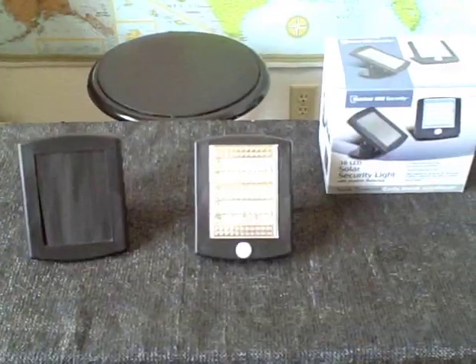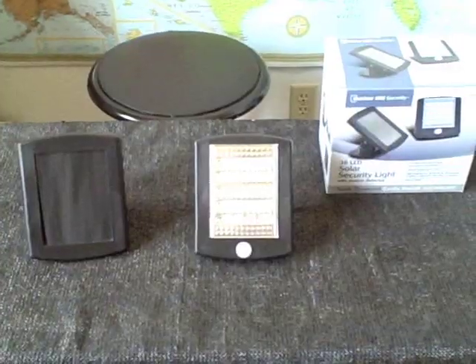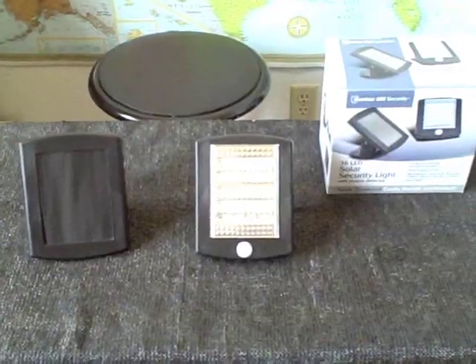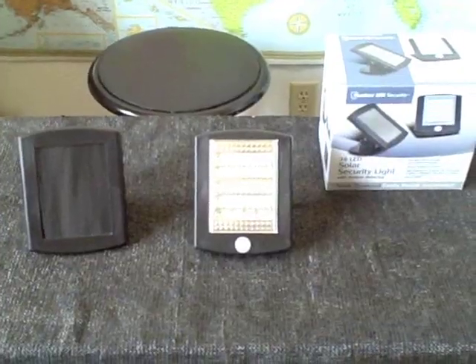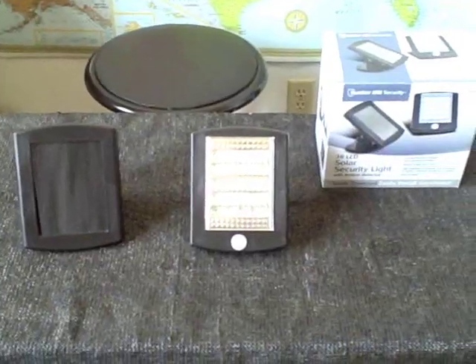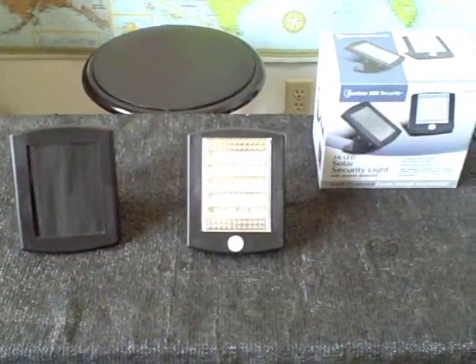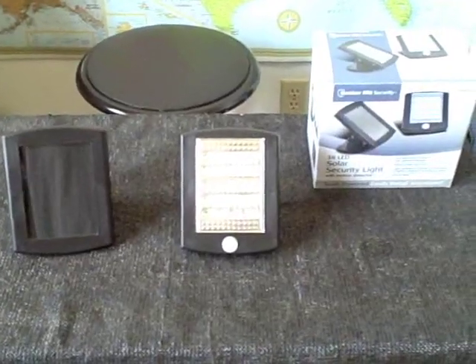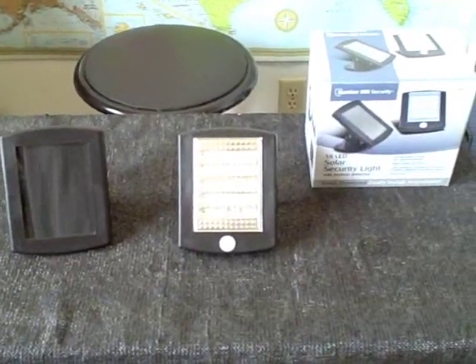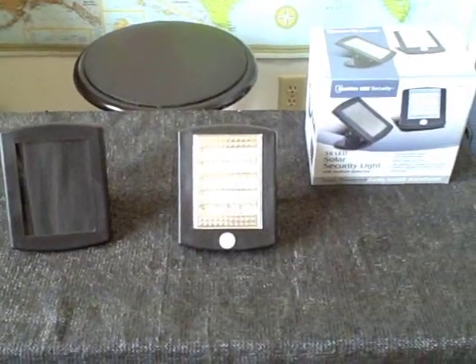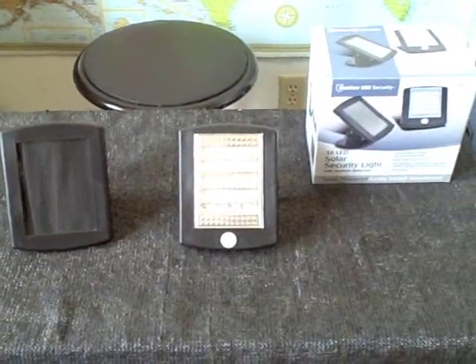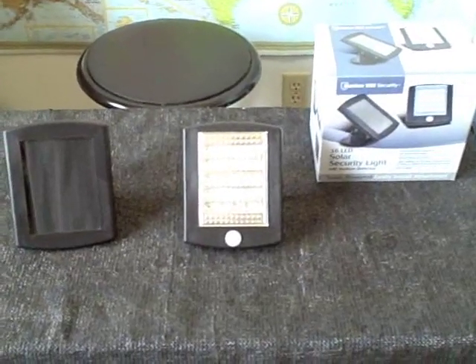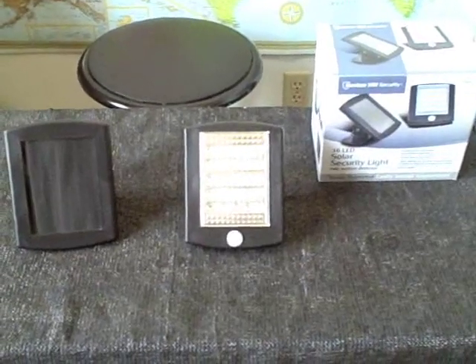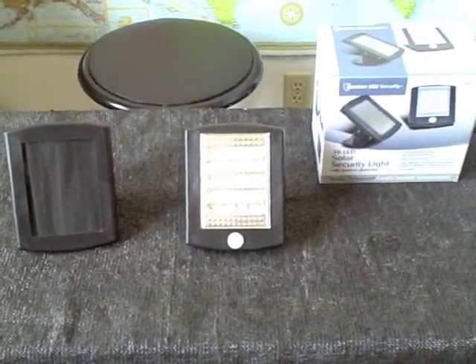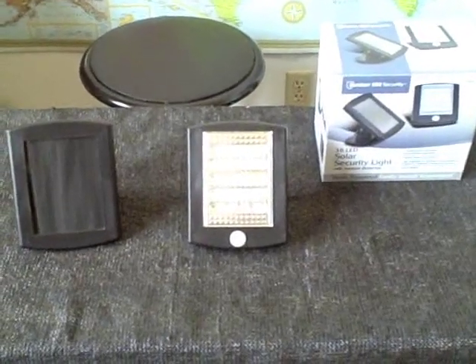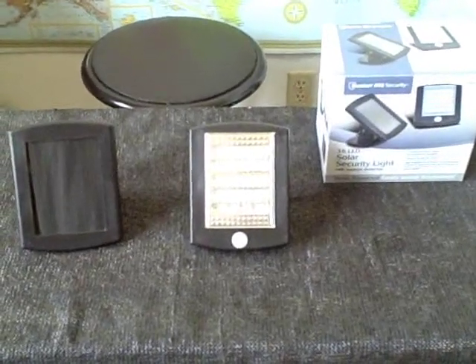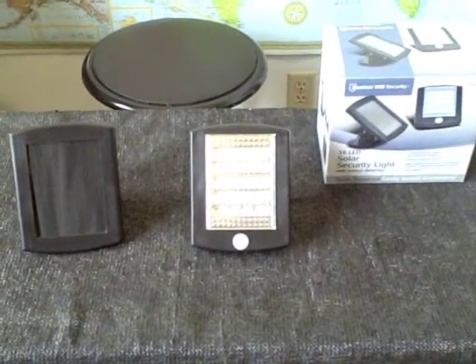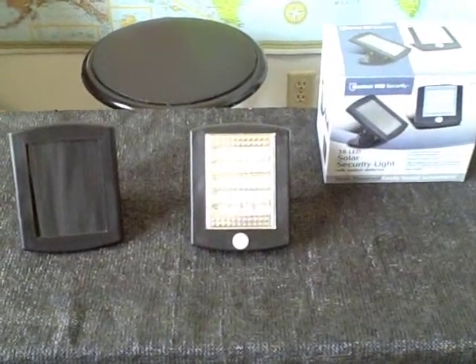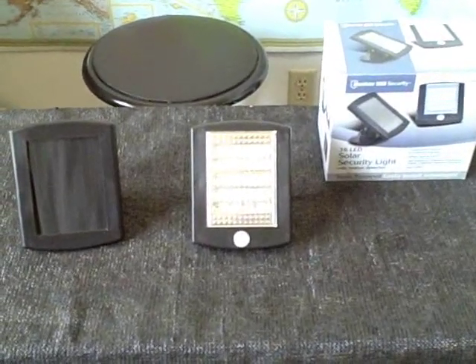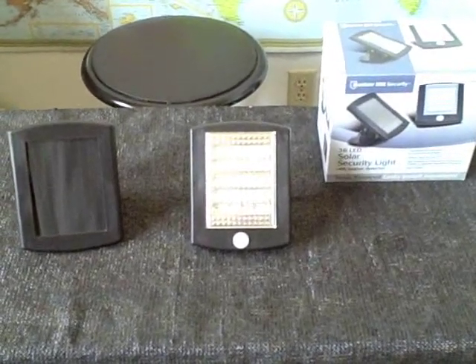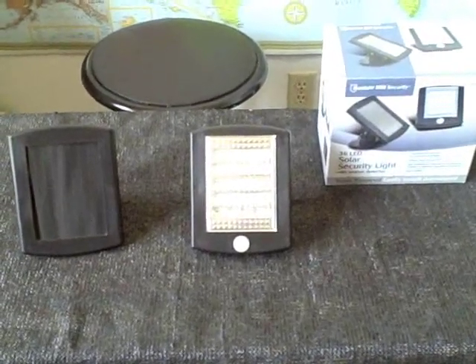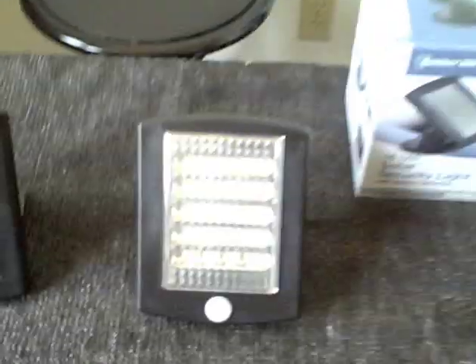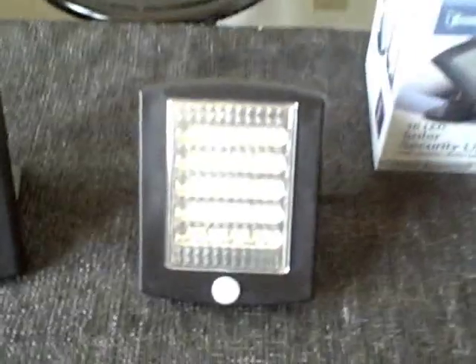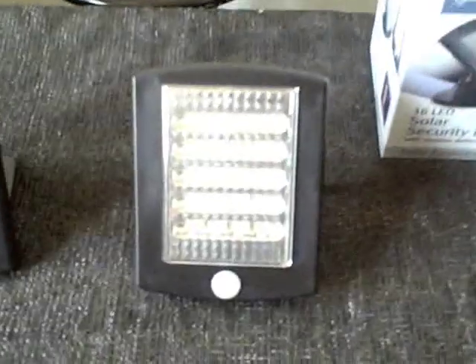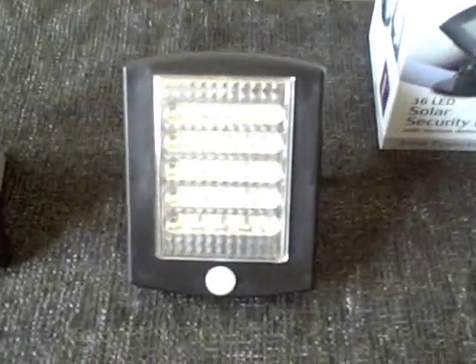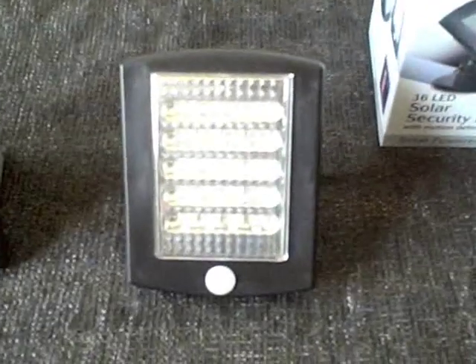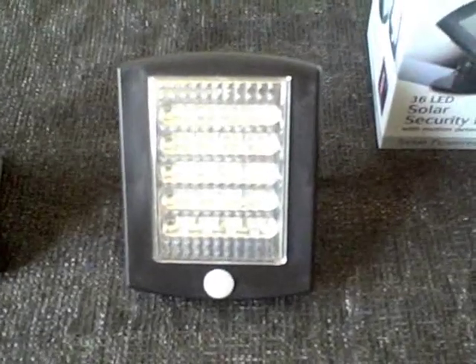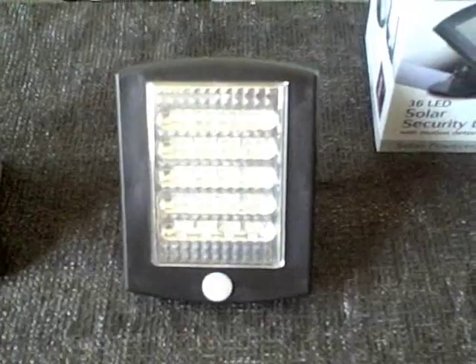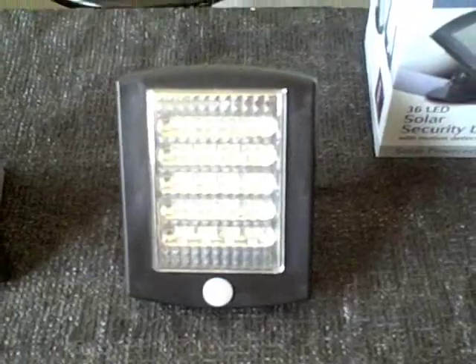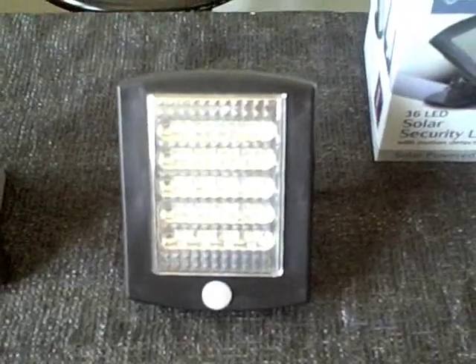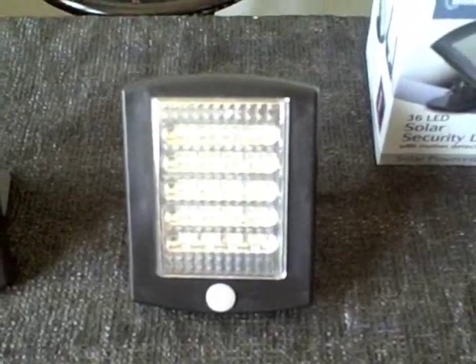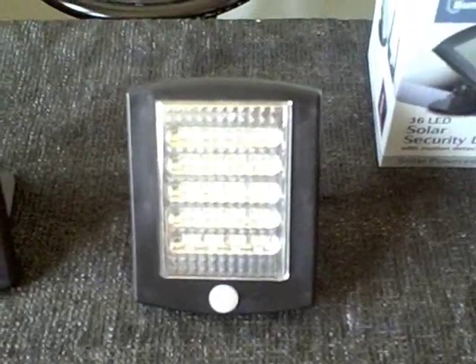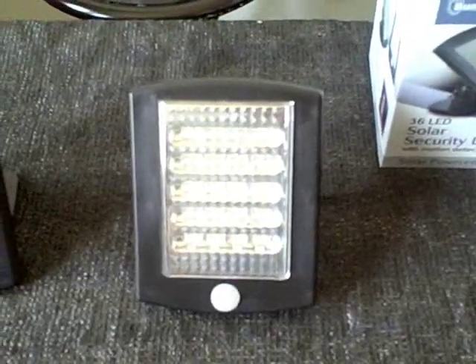This is the solar security light I bought from Harbor Freight. I'm going to be installing this motion detecting security light.